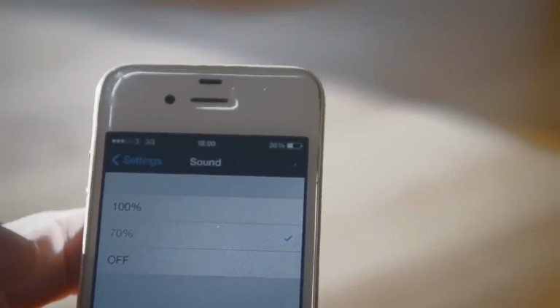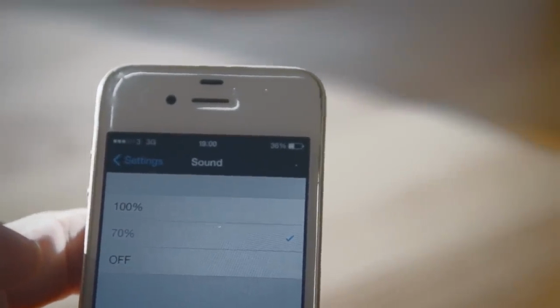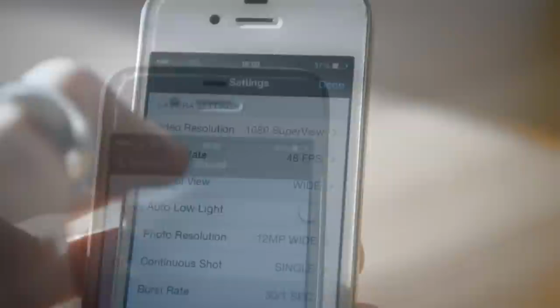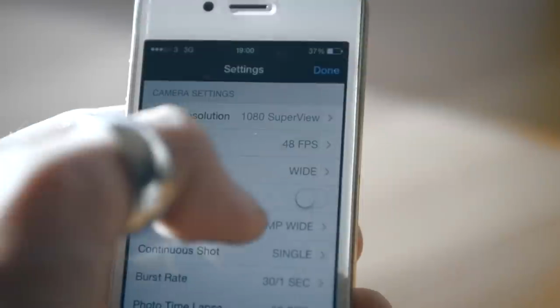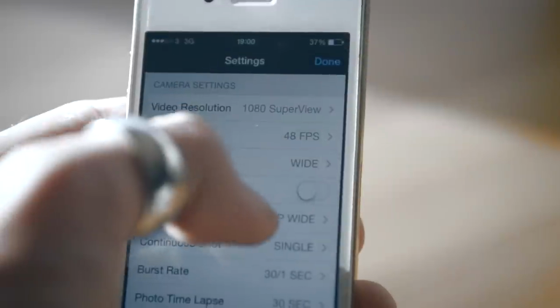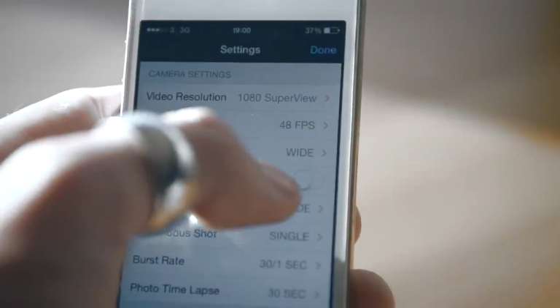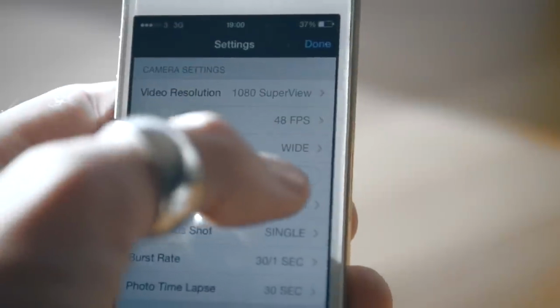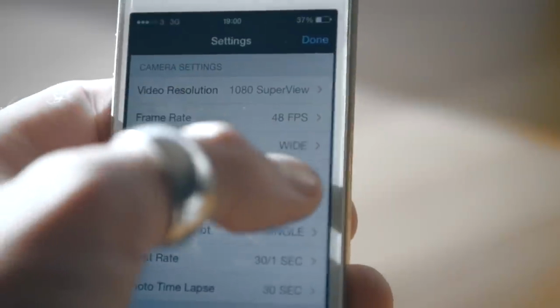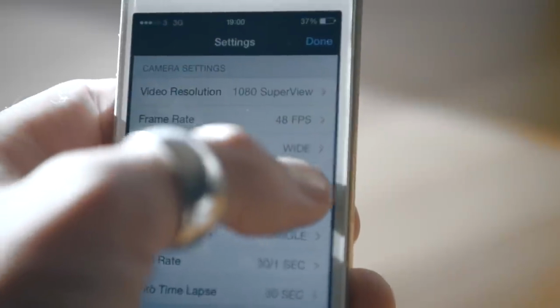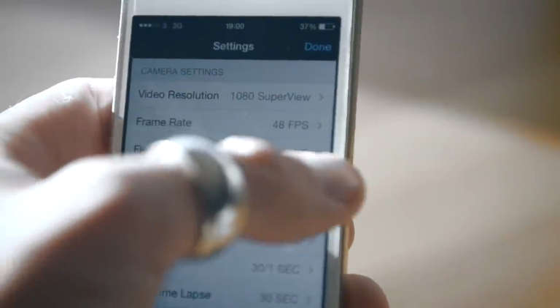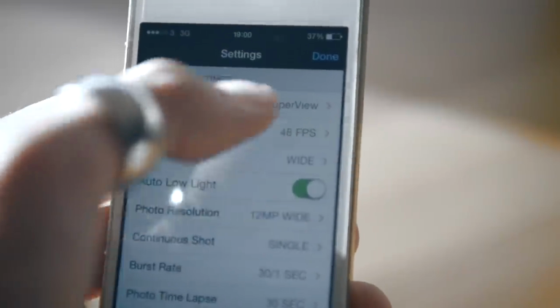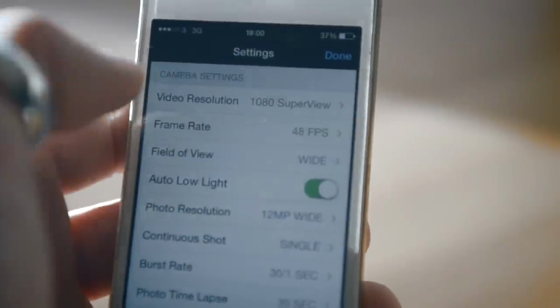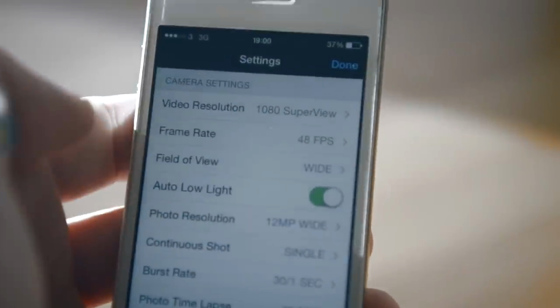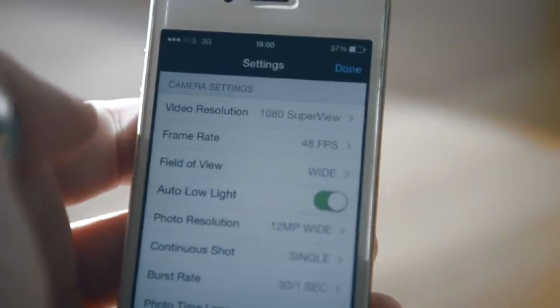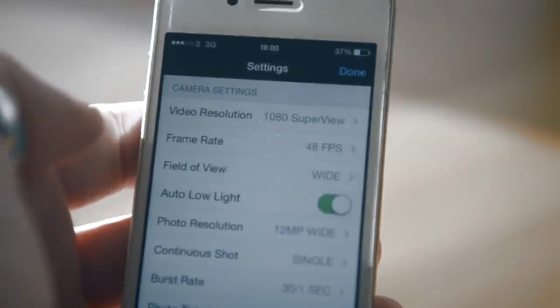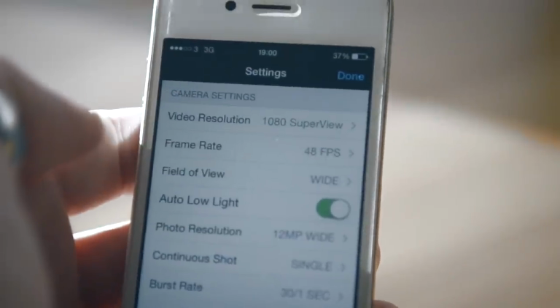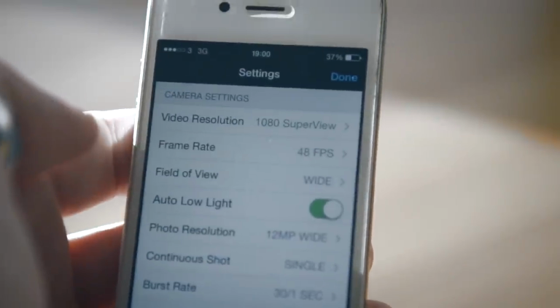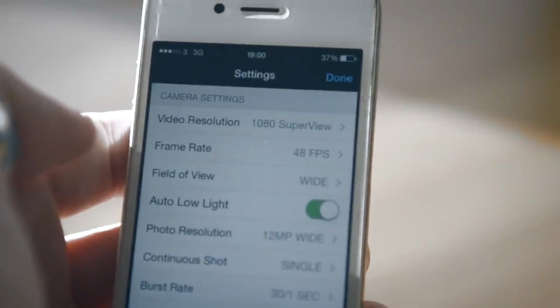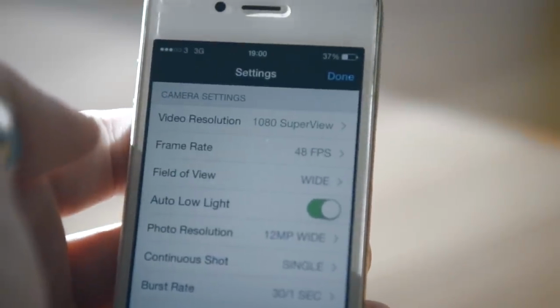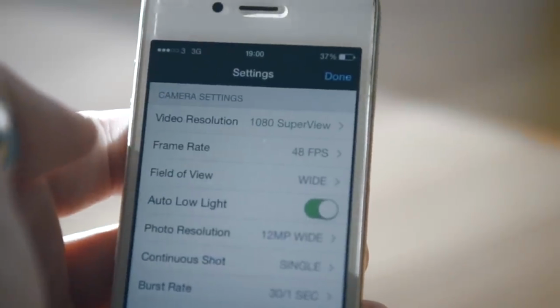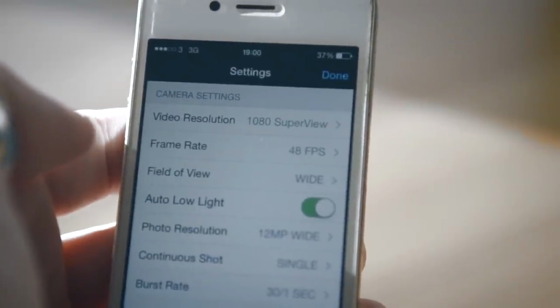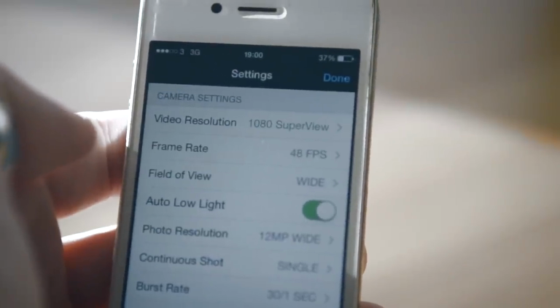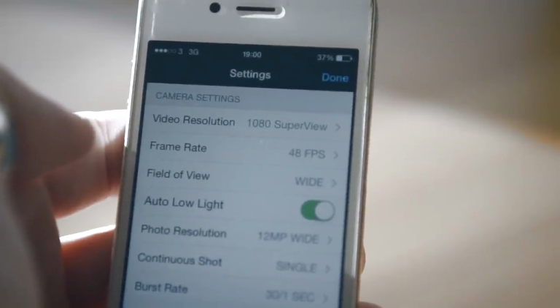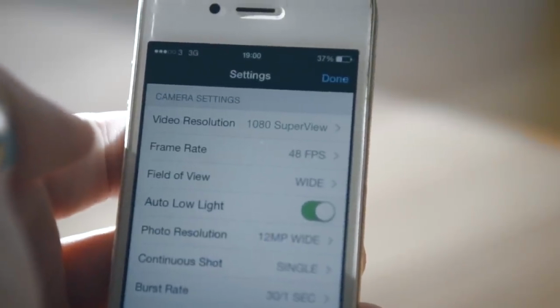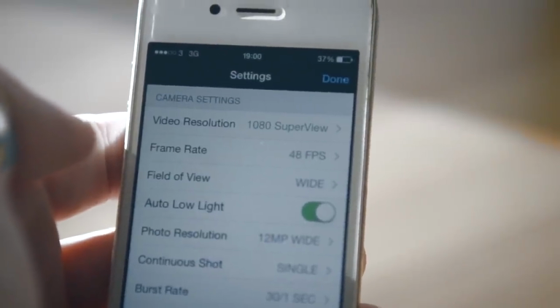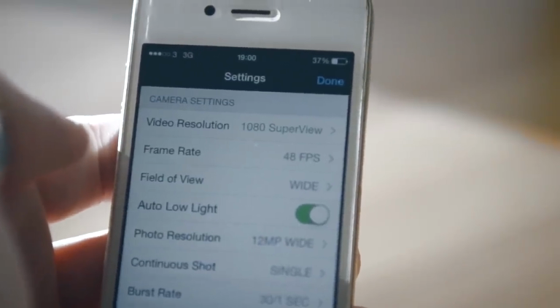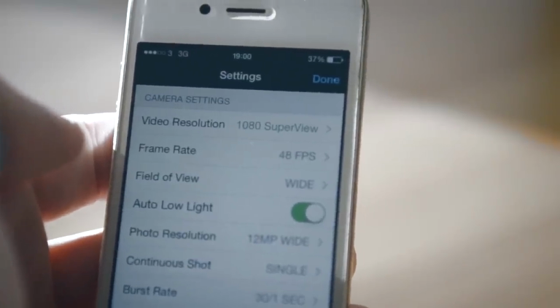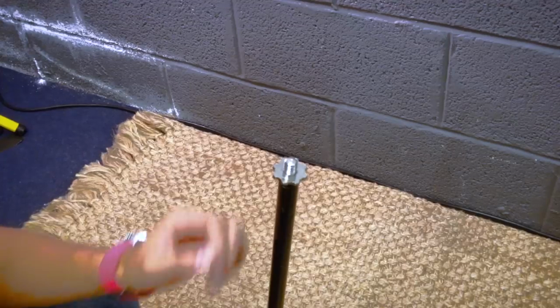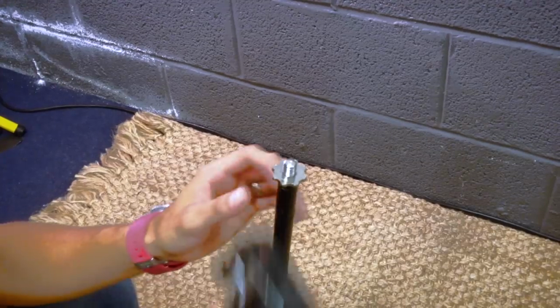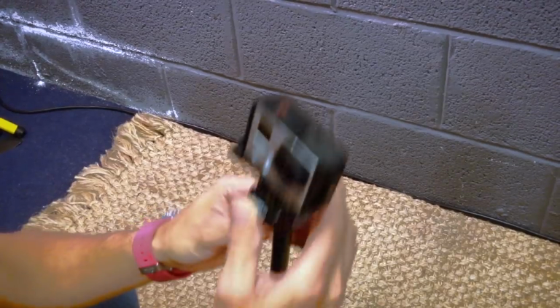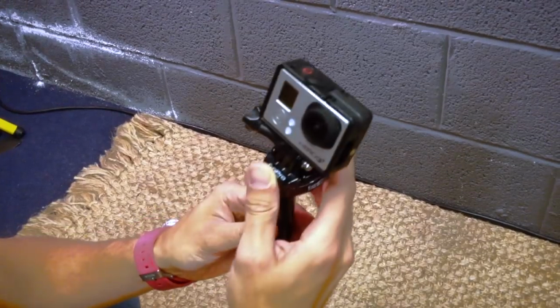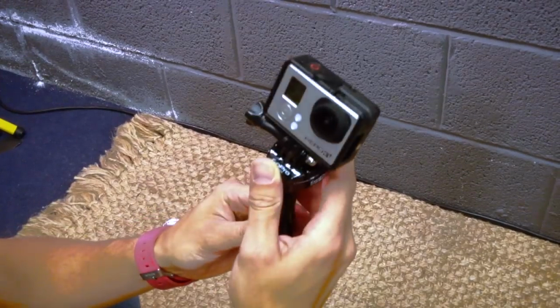If you don't have access to lighting, enable the auto-low light function to help reduce grain.